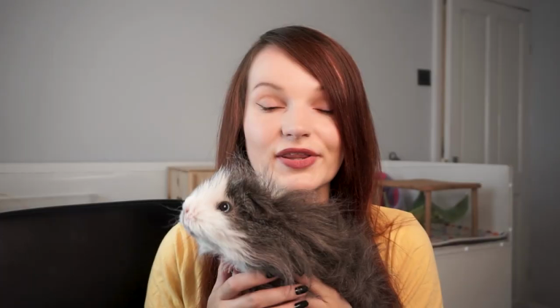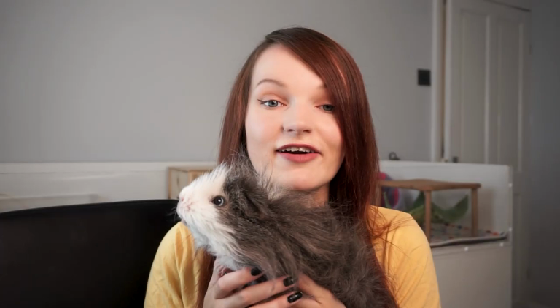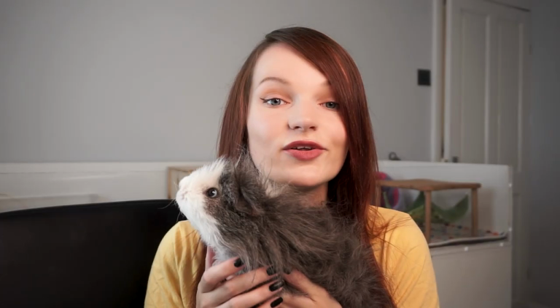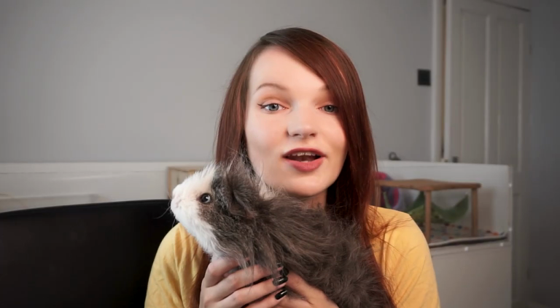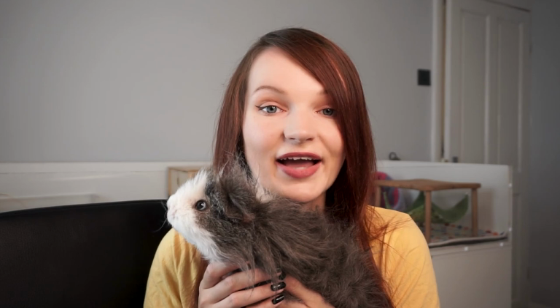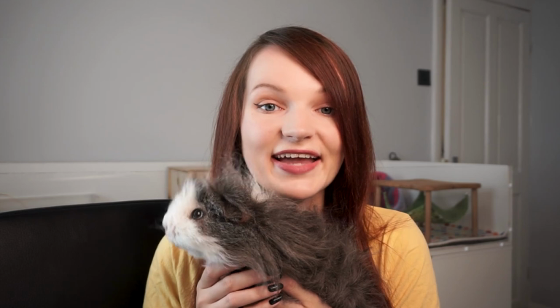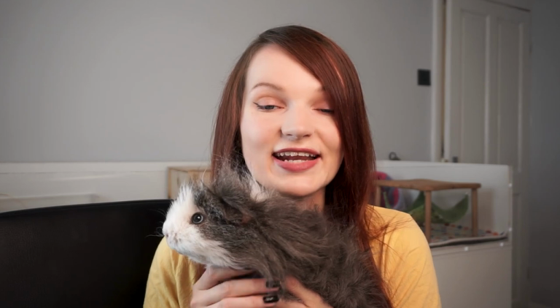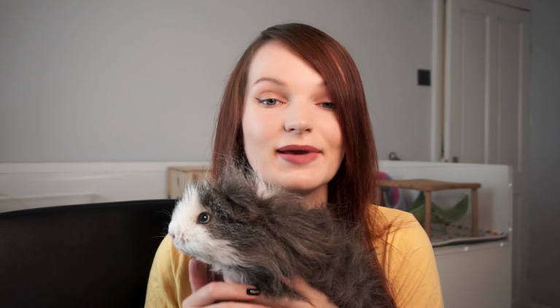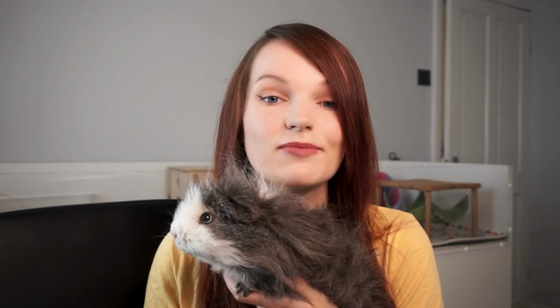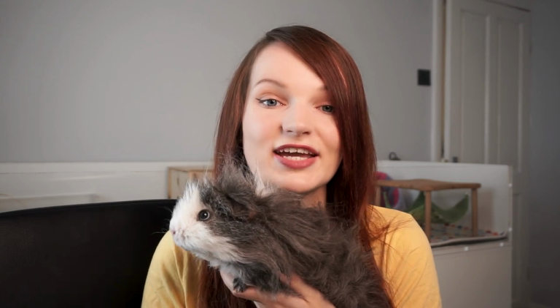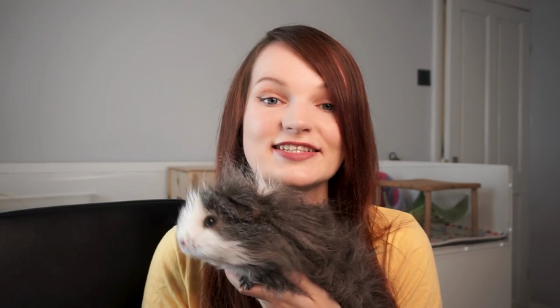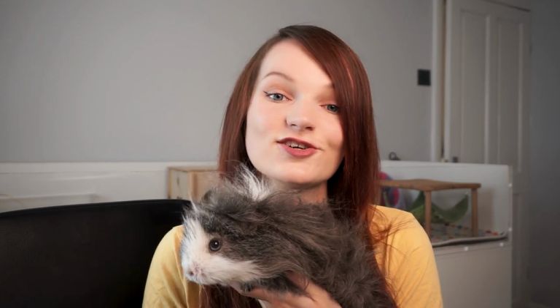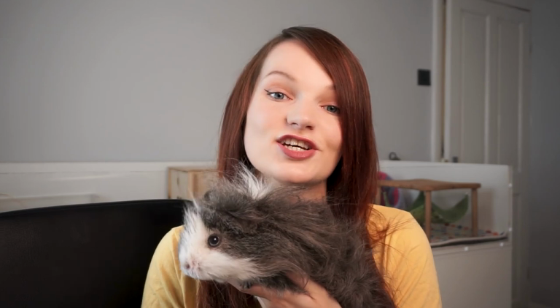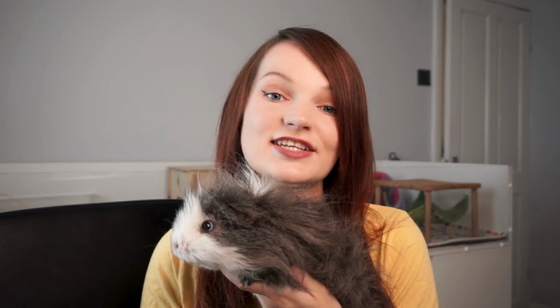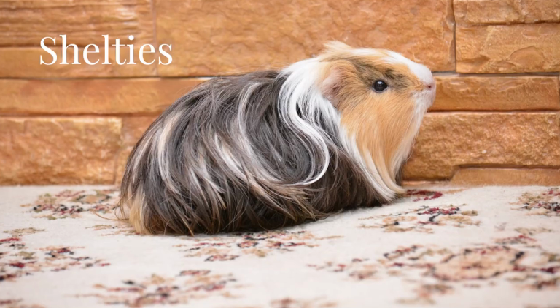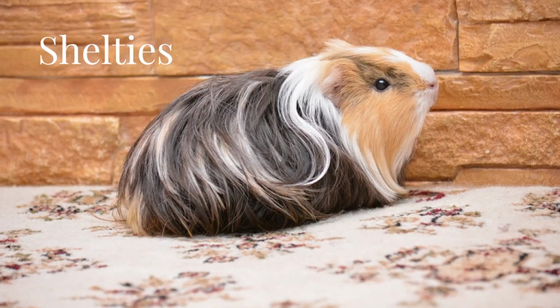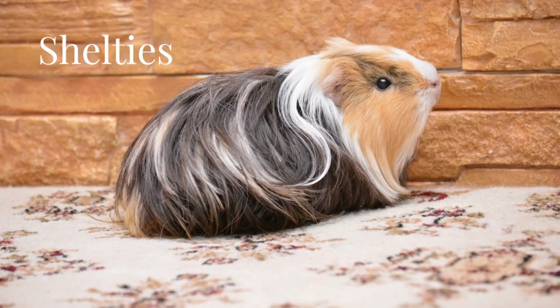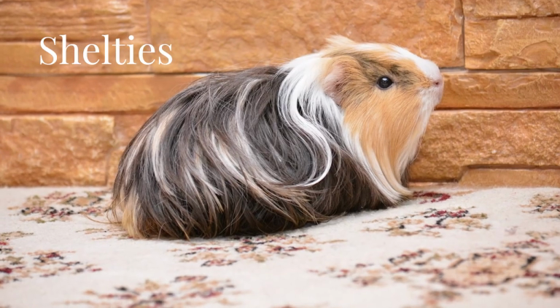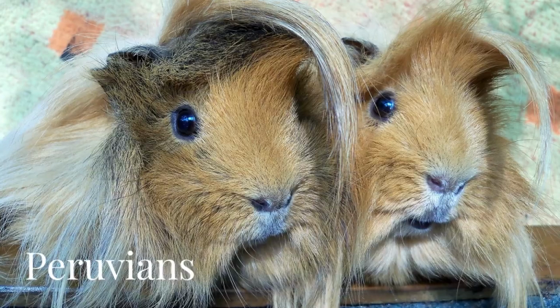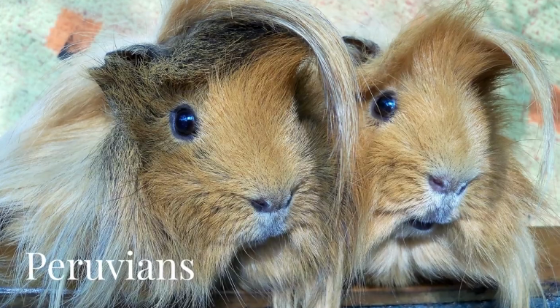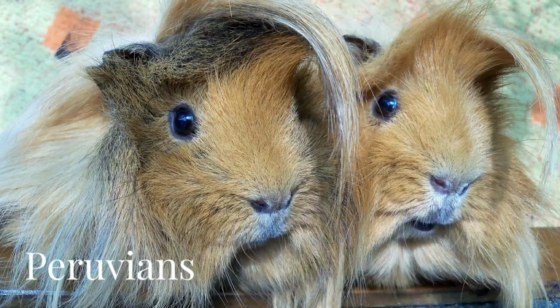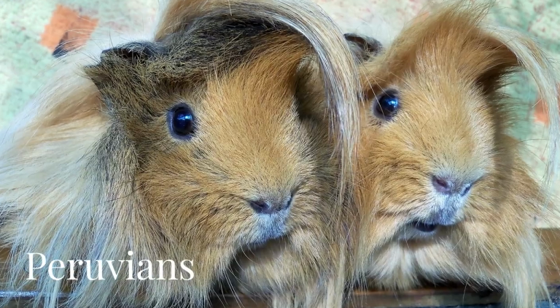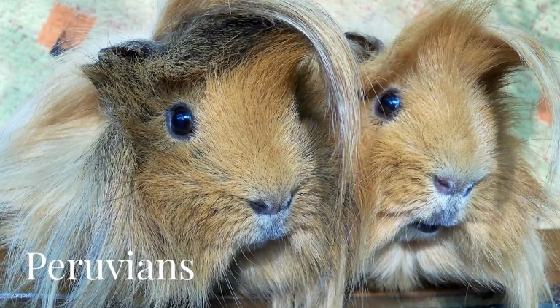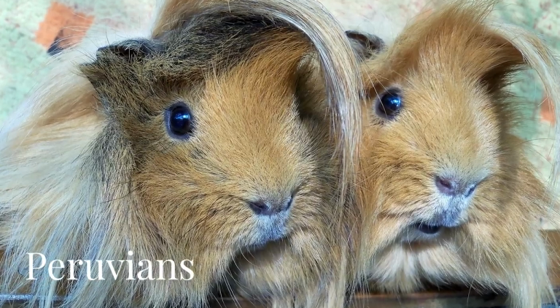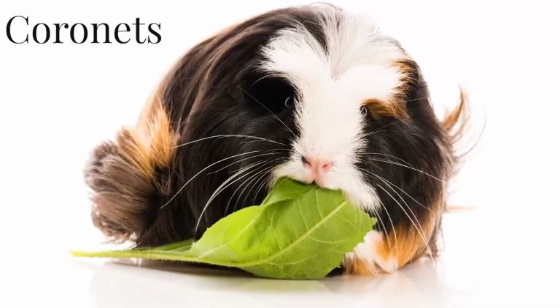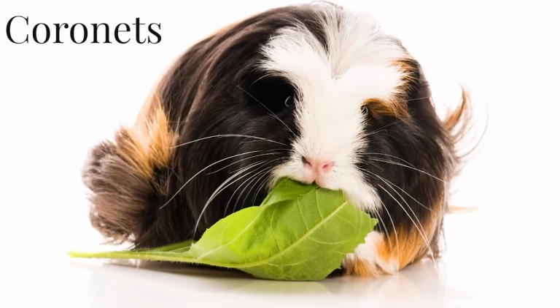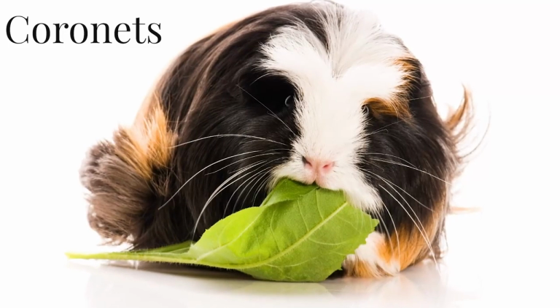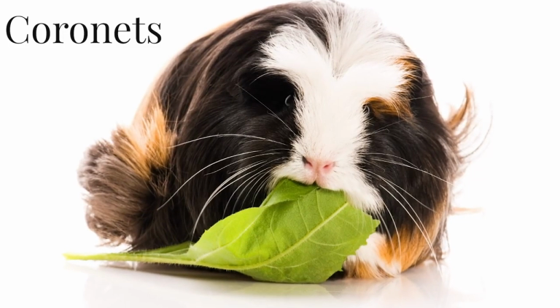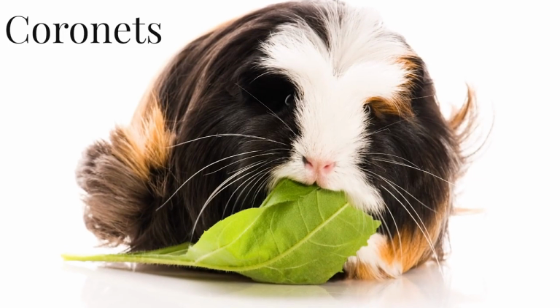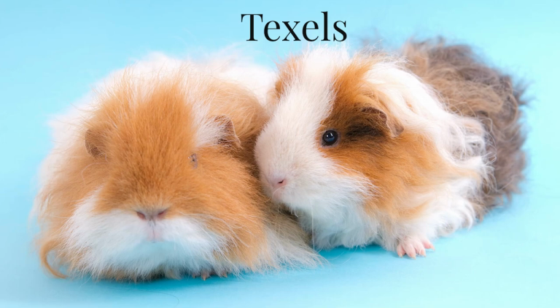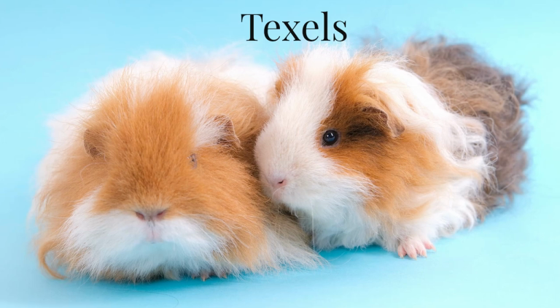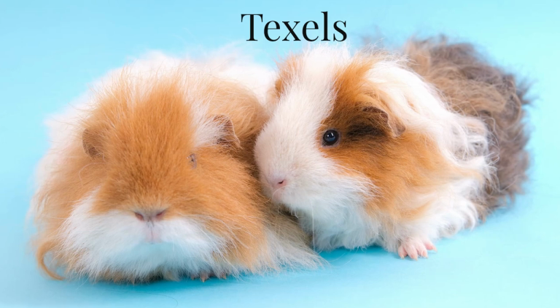But there are other long-haired guinea pig breeds such as Shelties, Peruvians, Coronets and Texels.